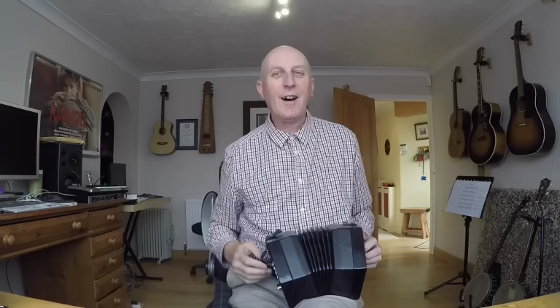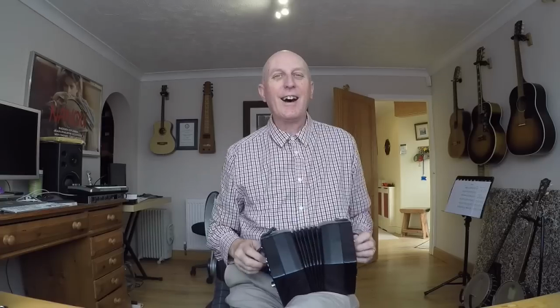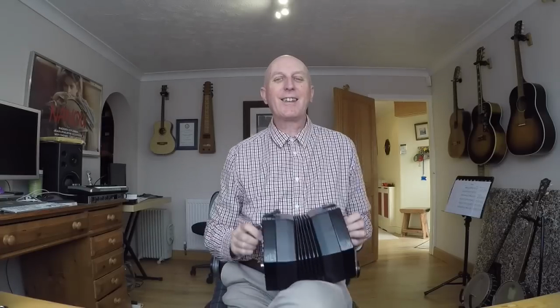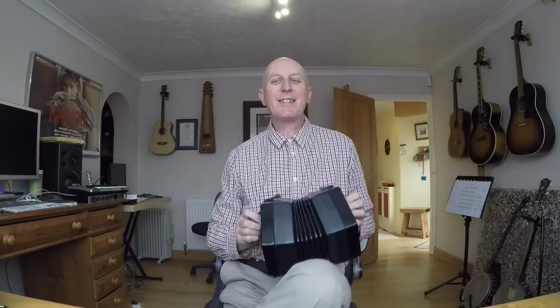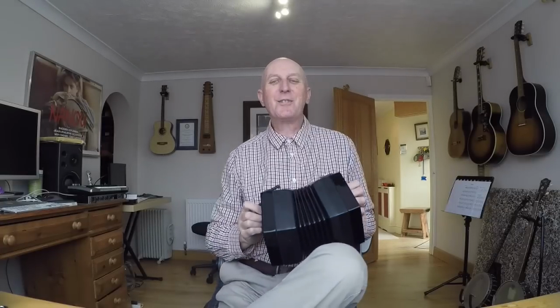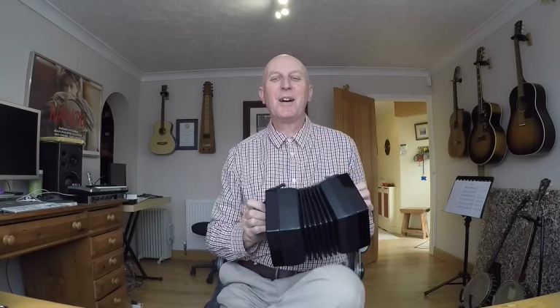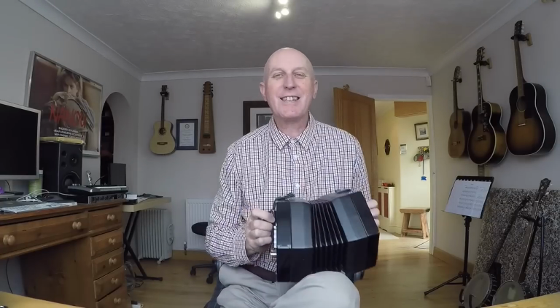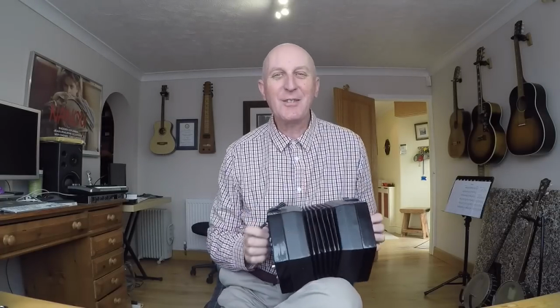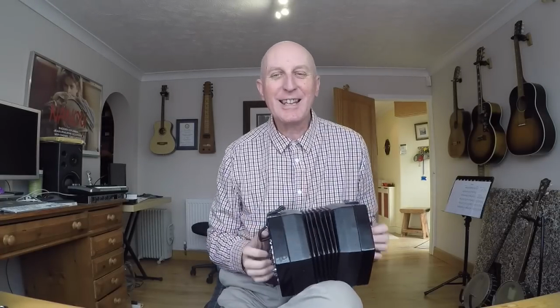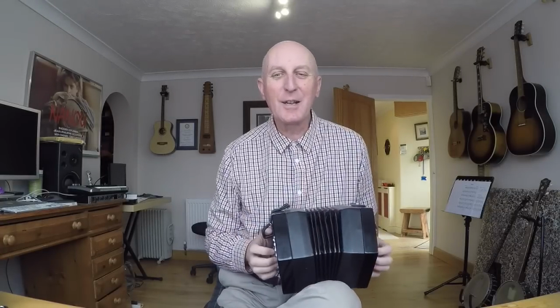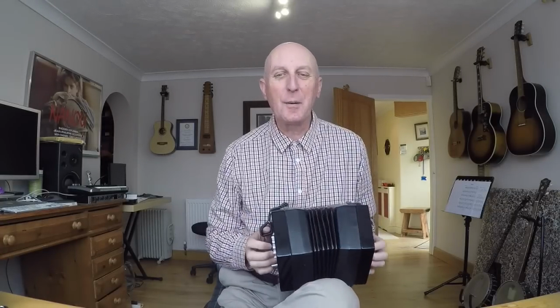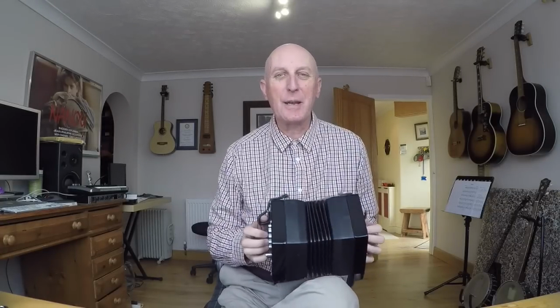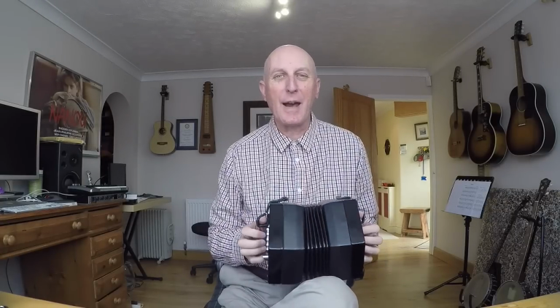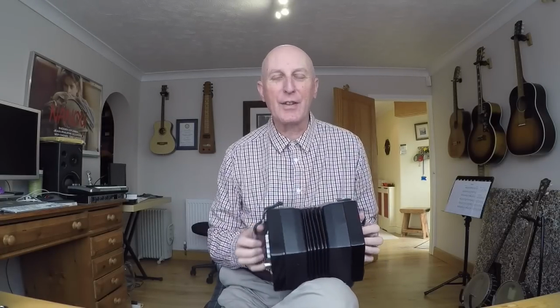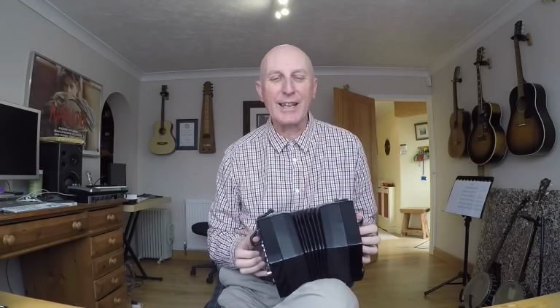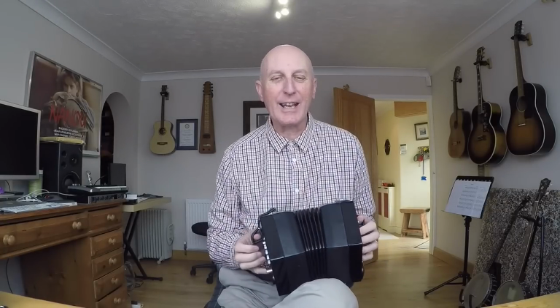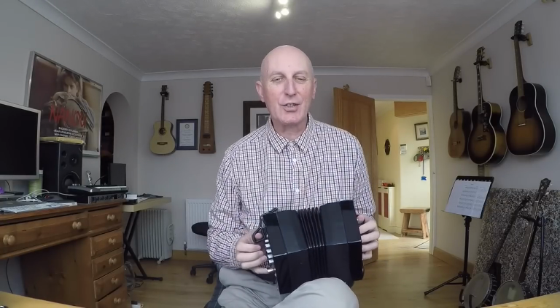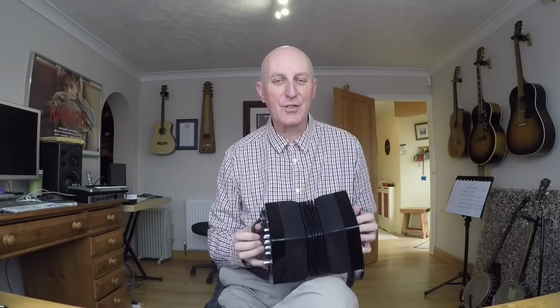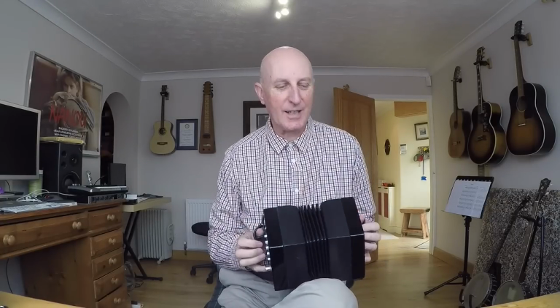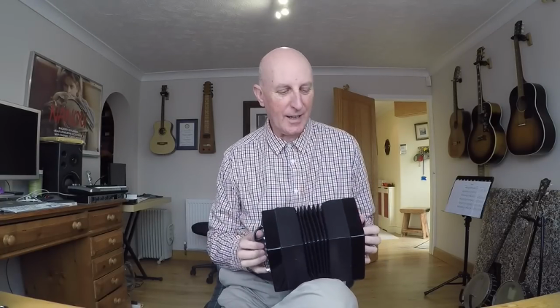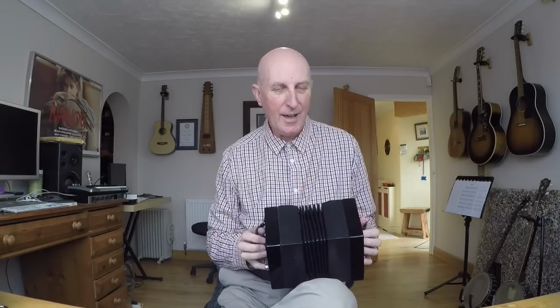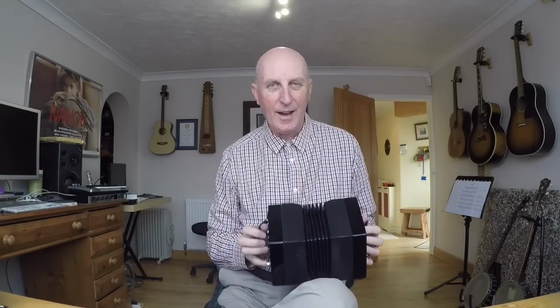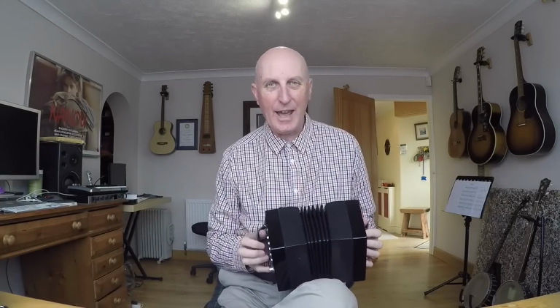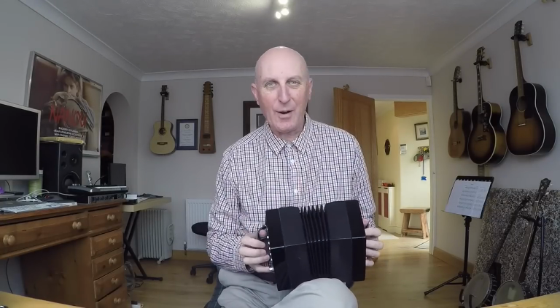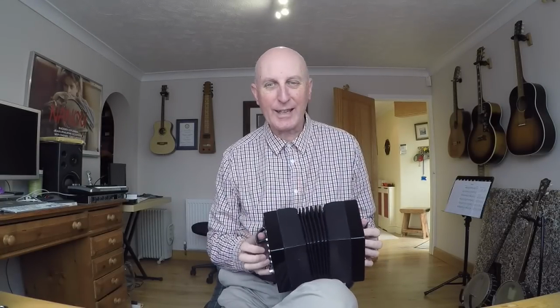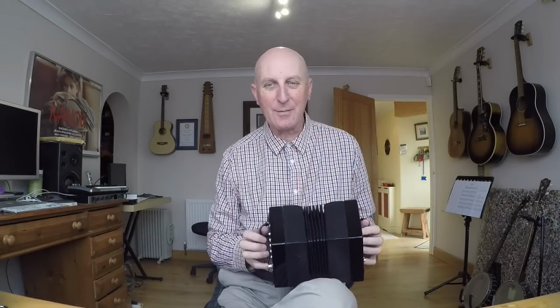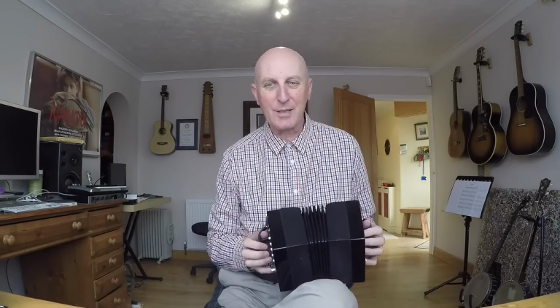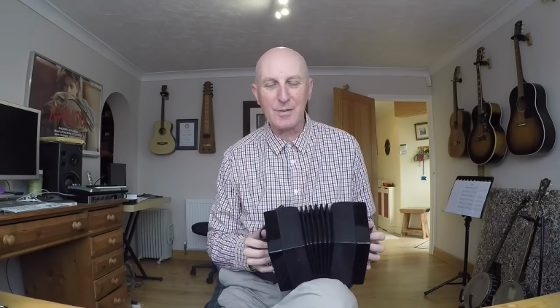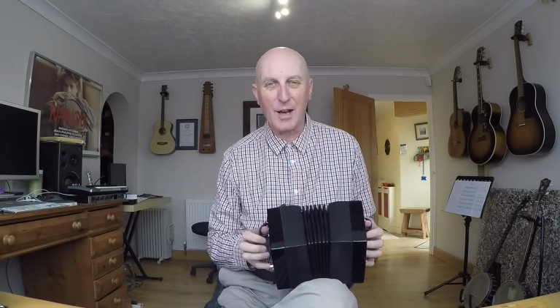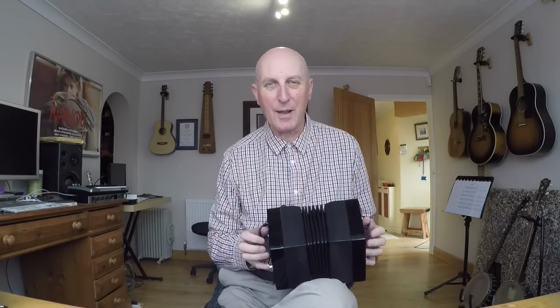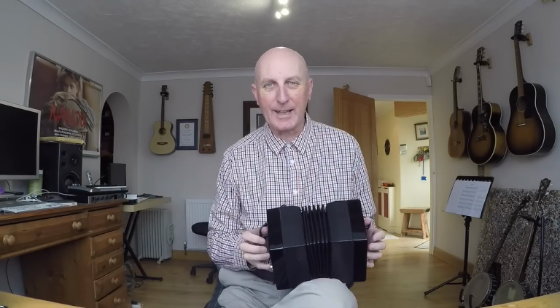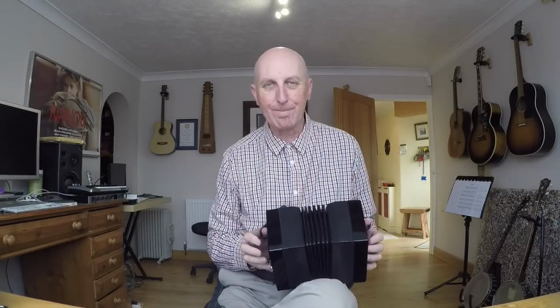Hi, I'd like to tell you a little bit about the English concertina and how I came to start playing it.